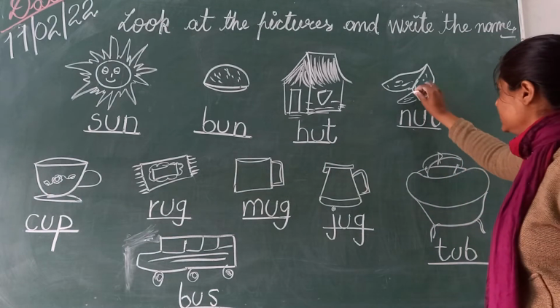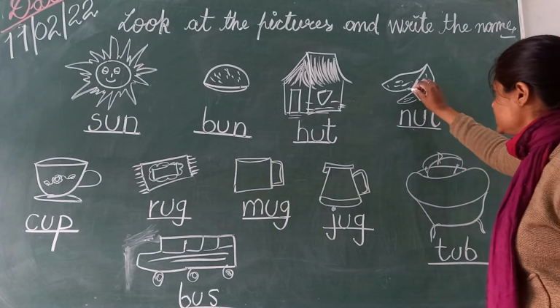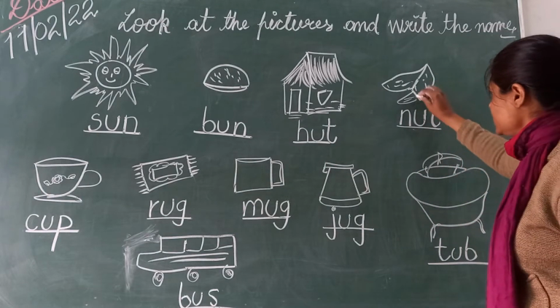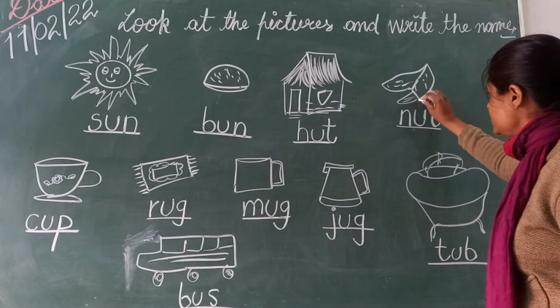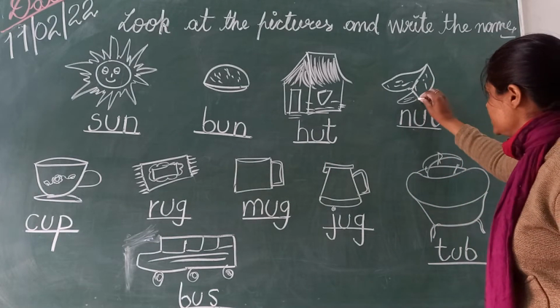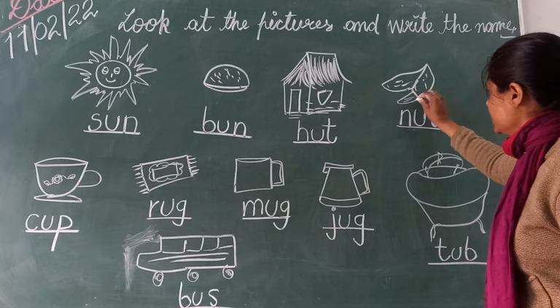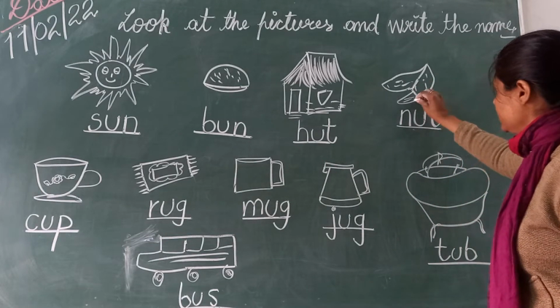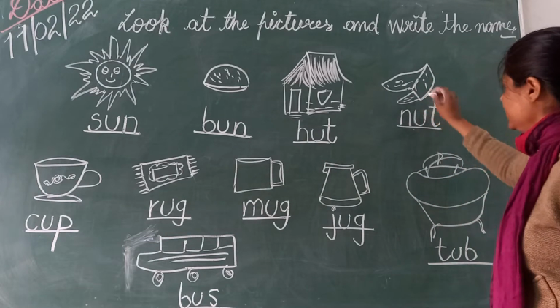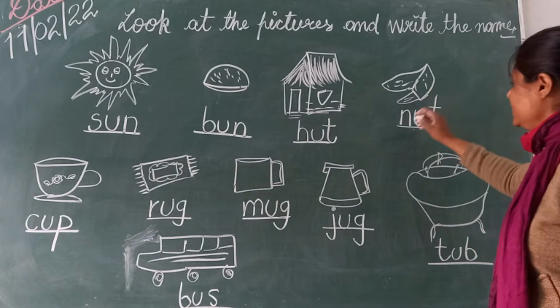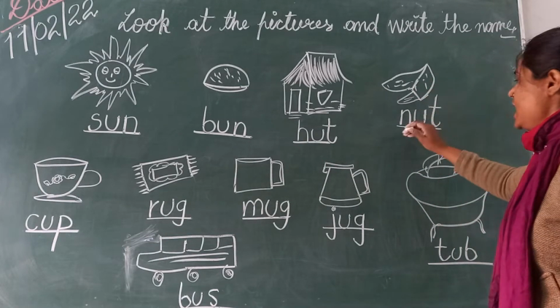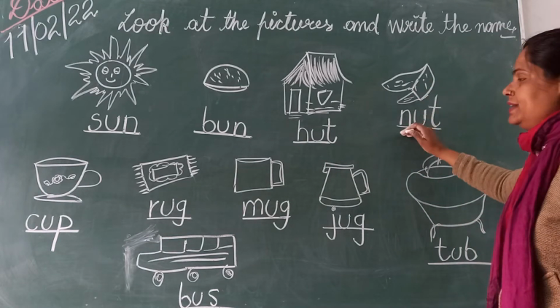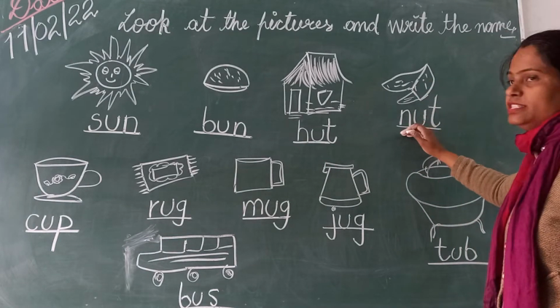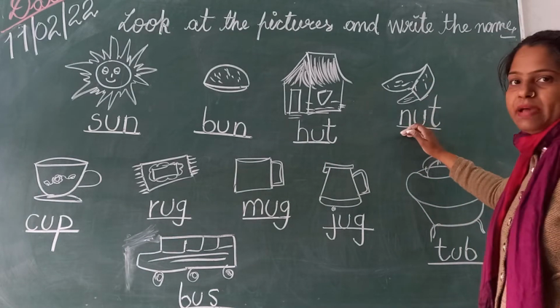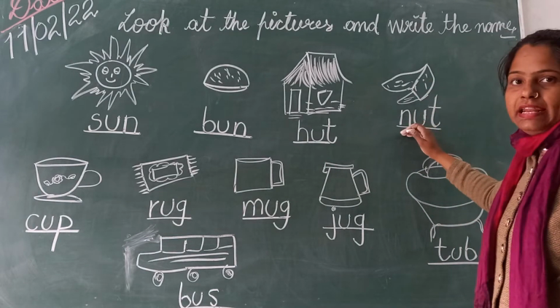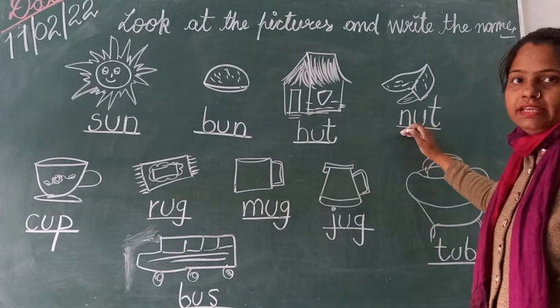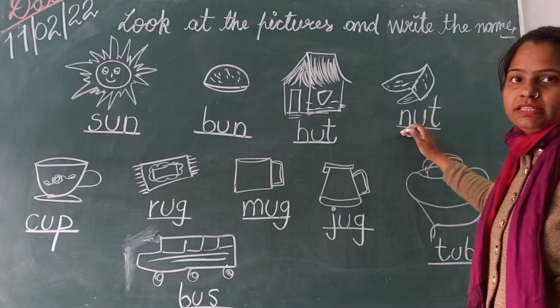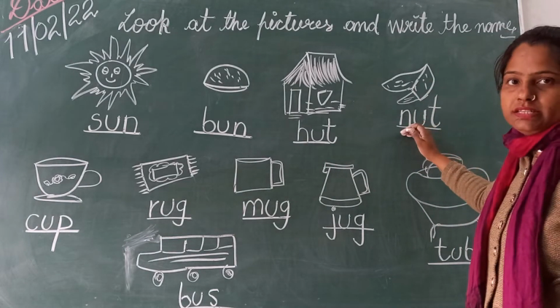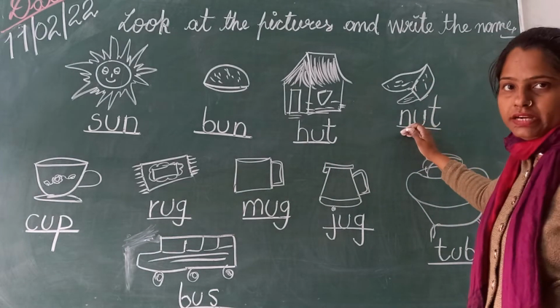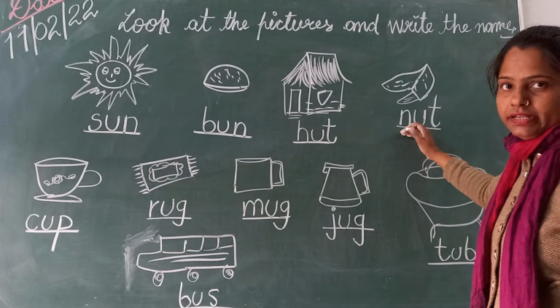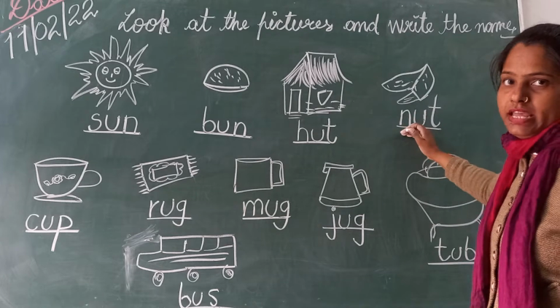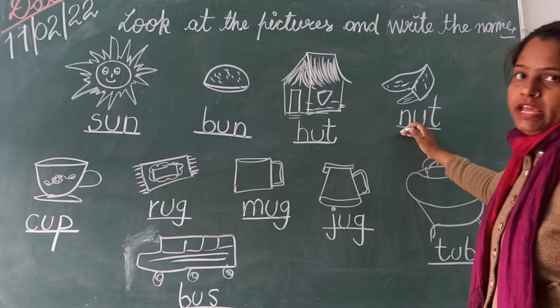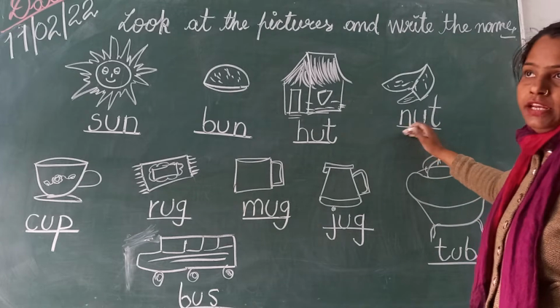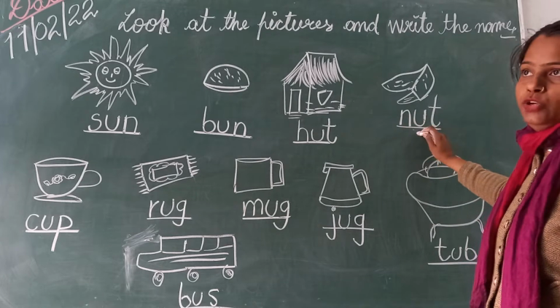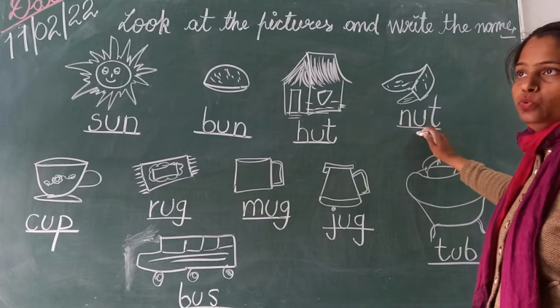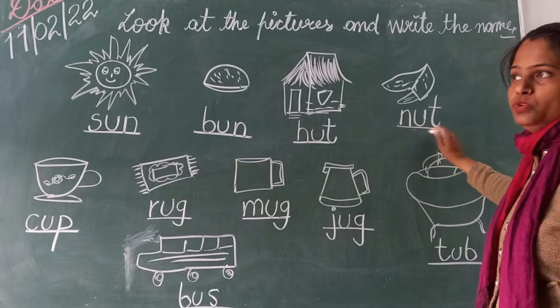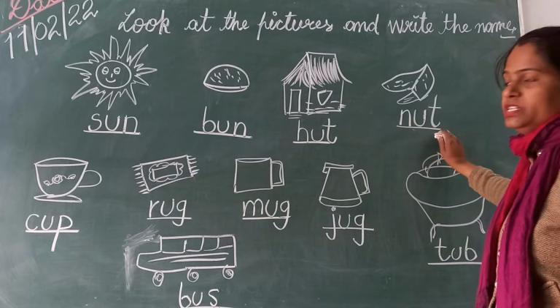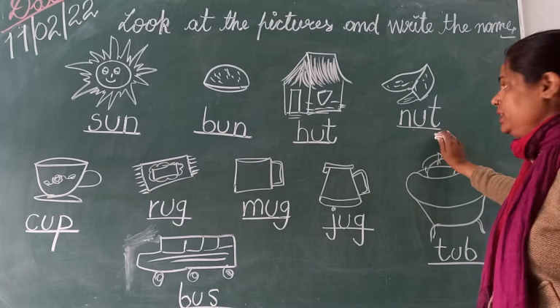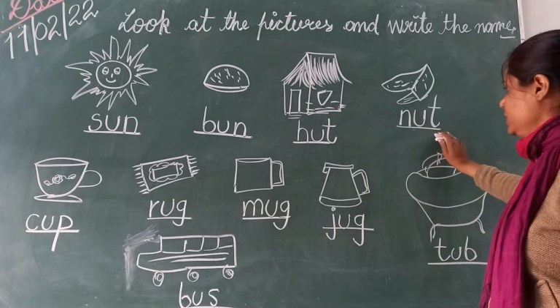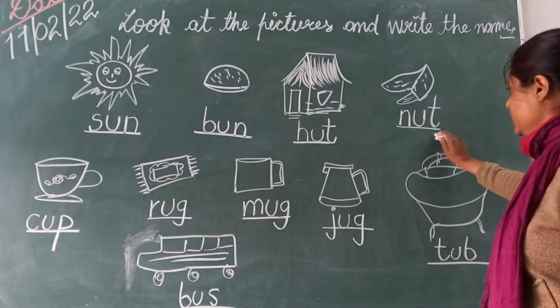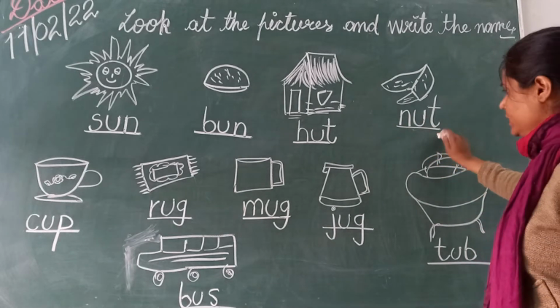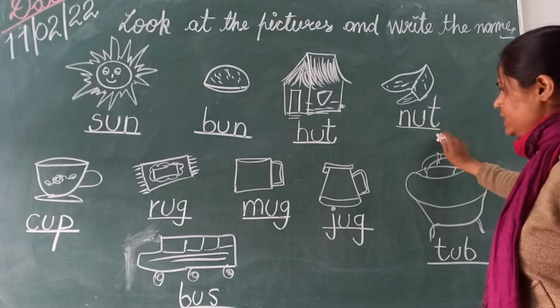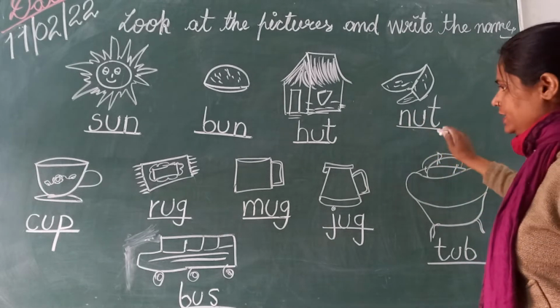And next picture is nut. This is nut. And the spelling is N-U-T. Nut.